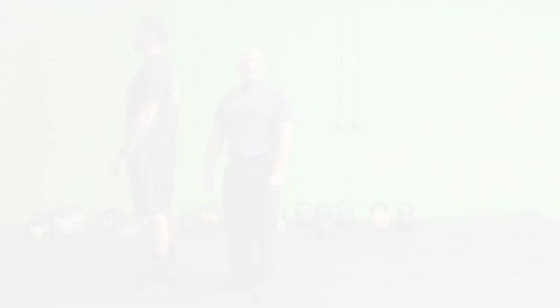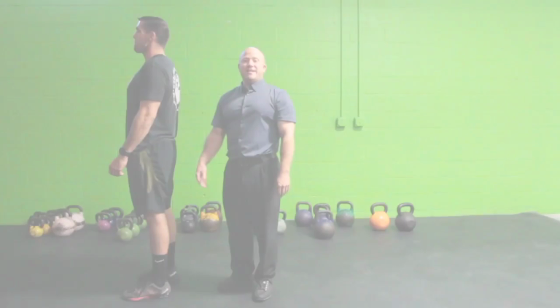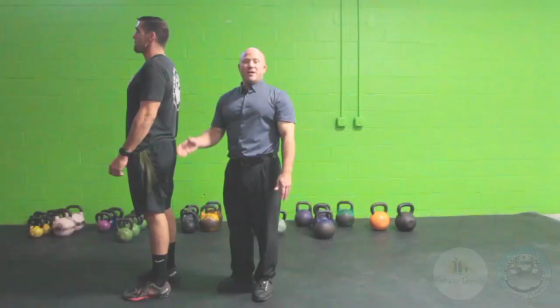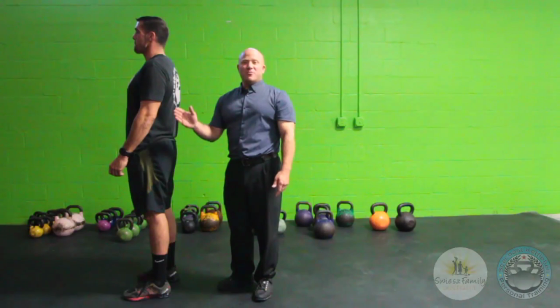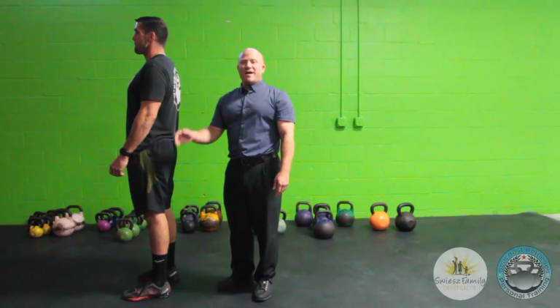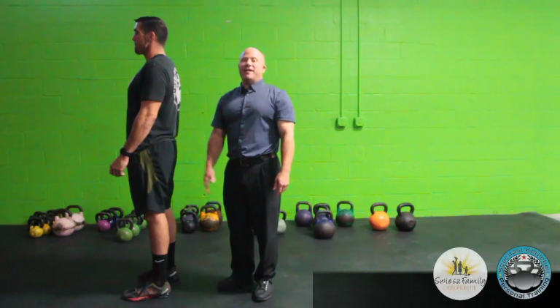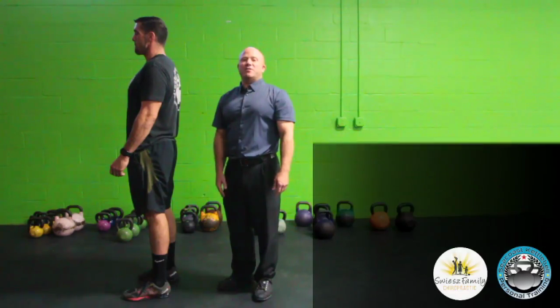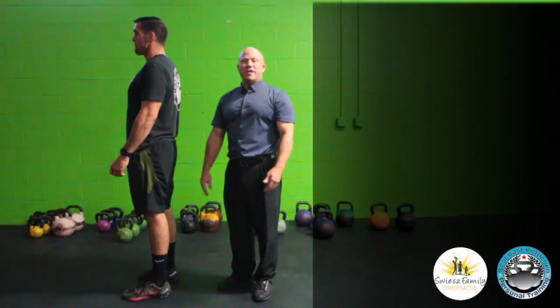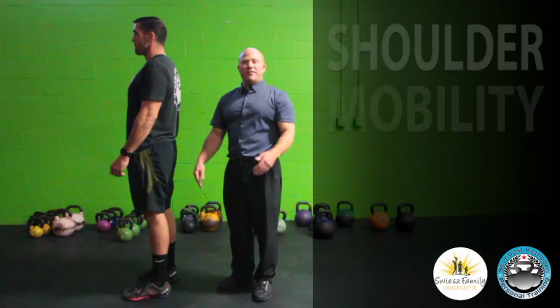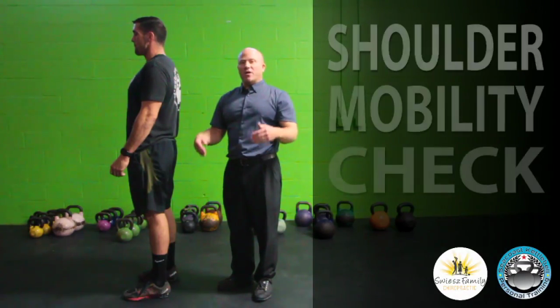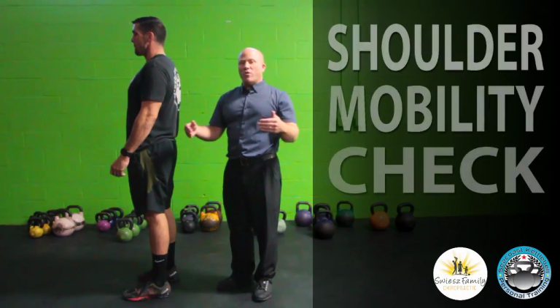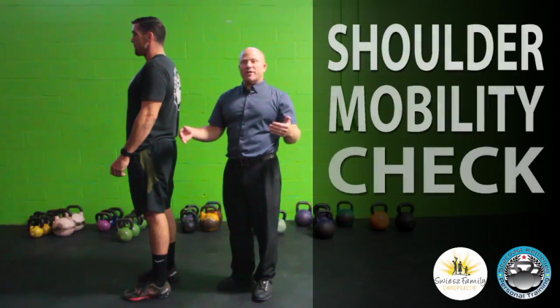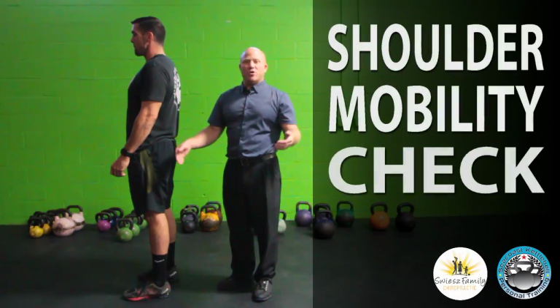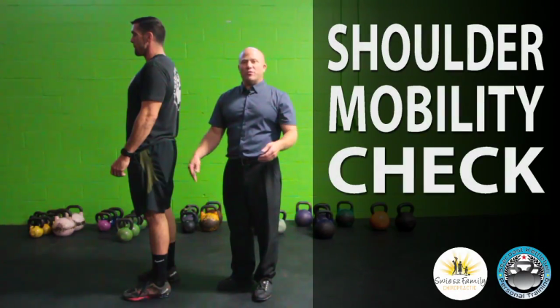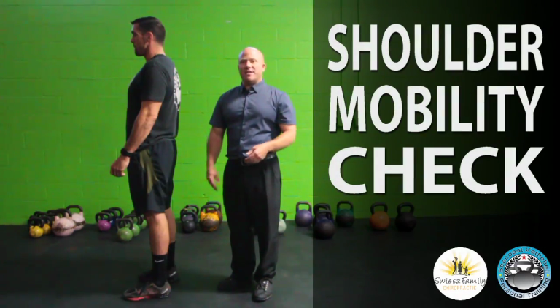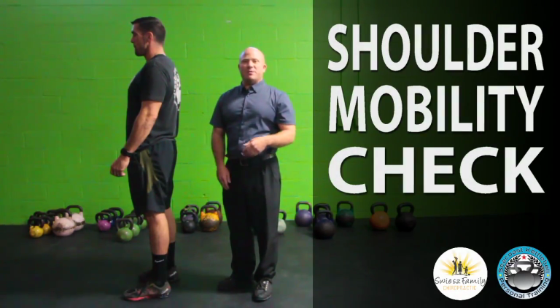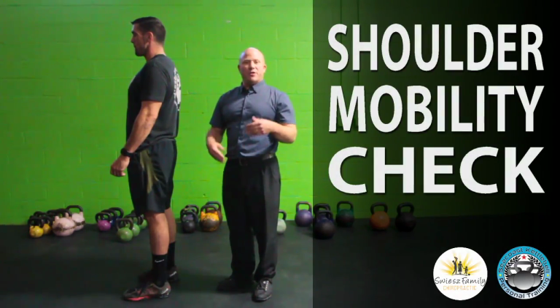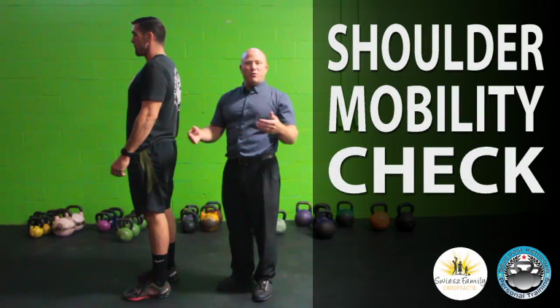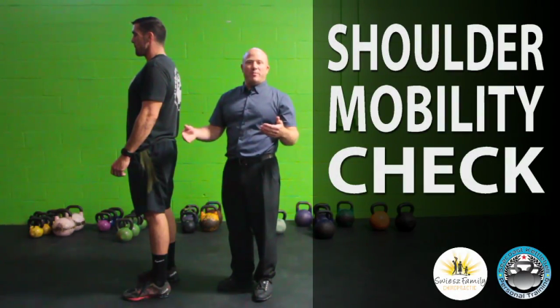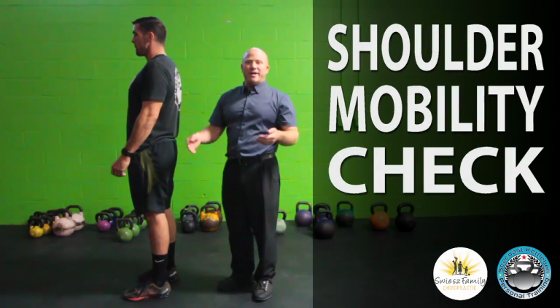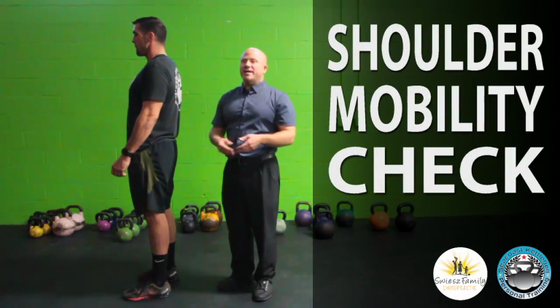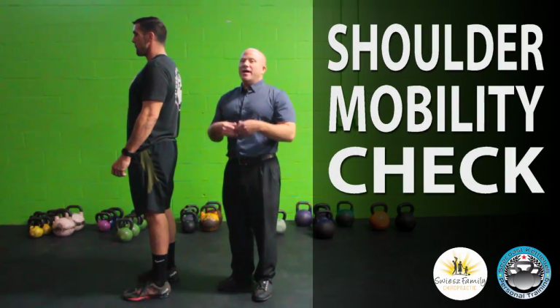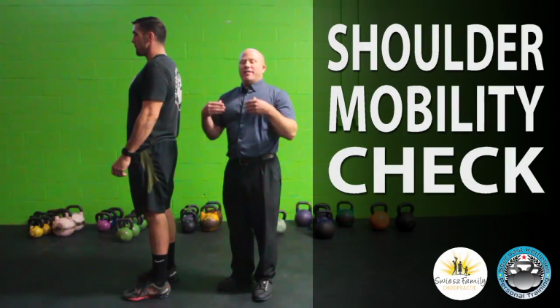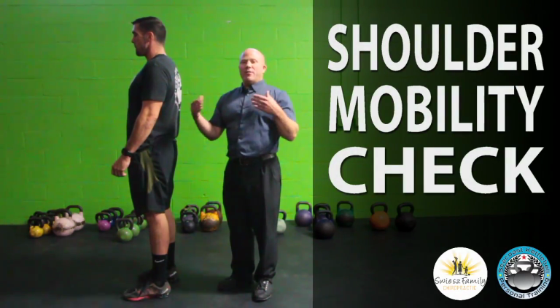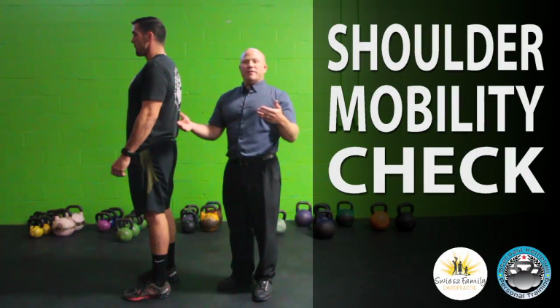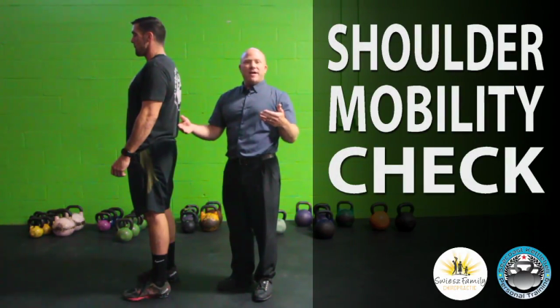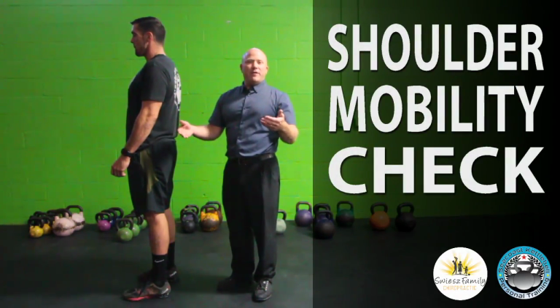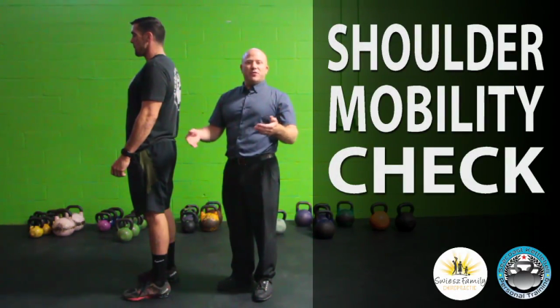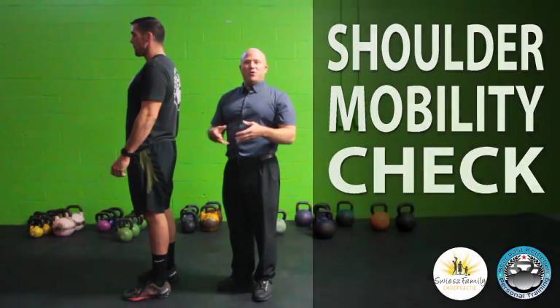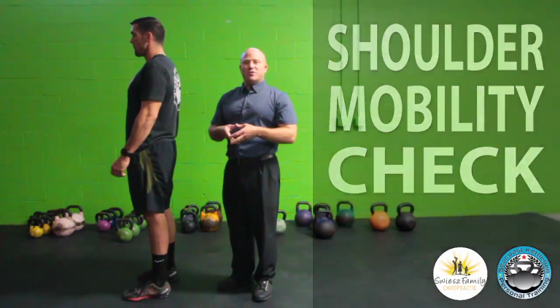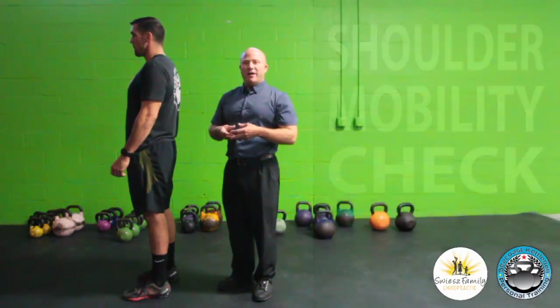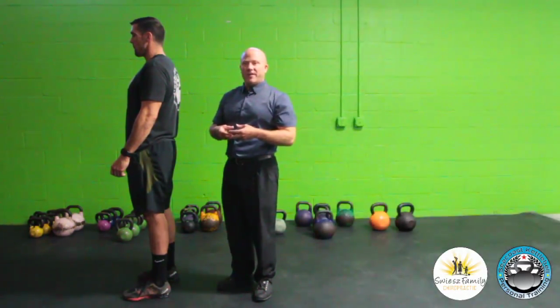Hey, it's Dr. Matt. I just wanted to give you a quick shoulder assessment you can do with a buddy, so you can find out if your shoulders are healthy.